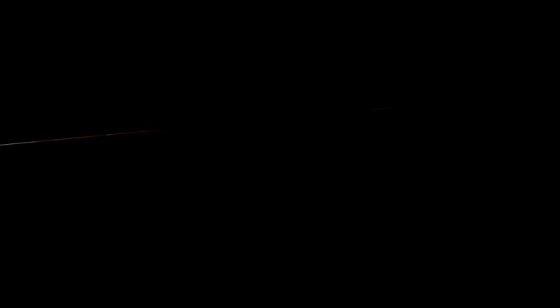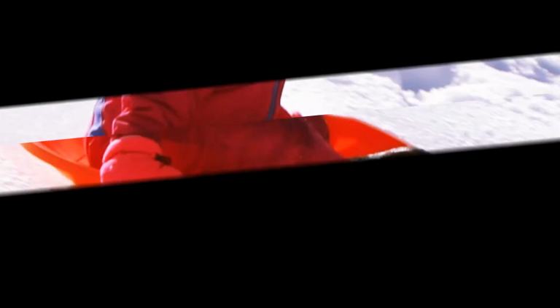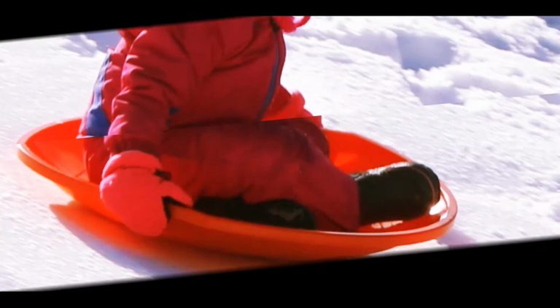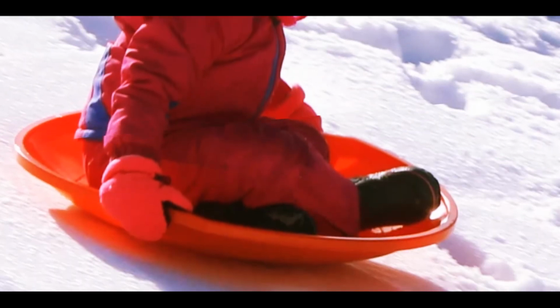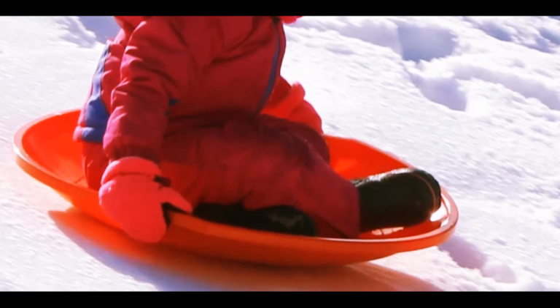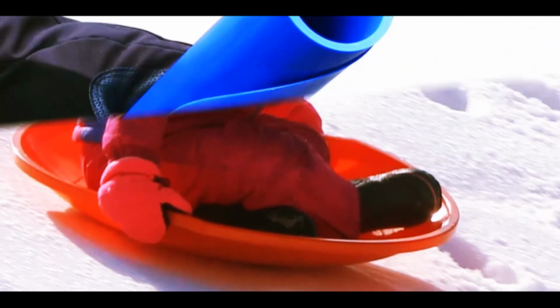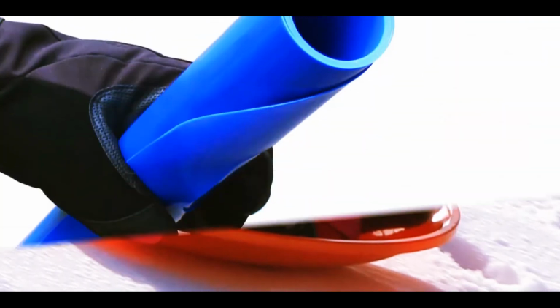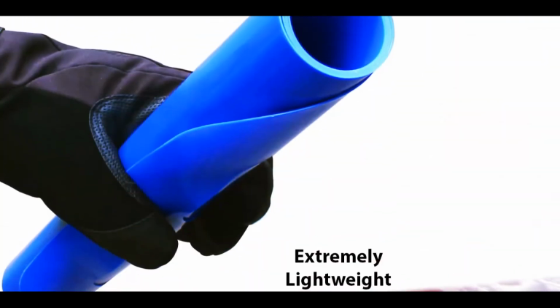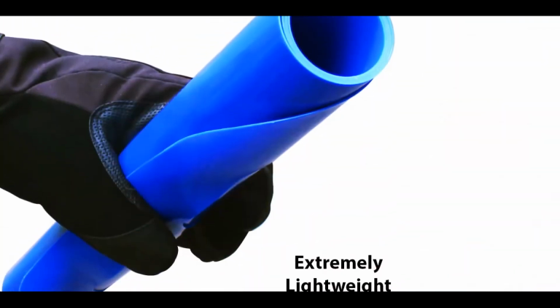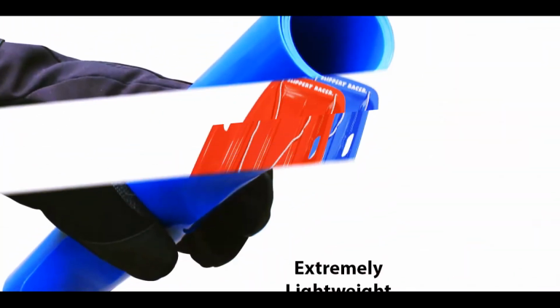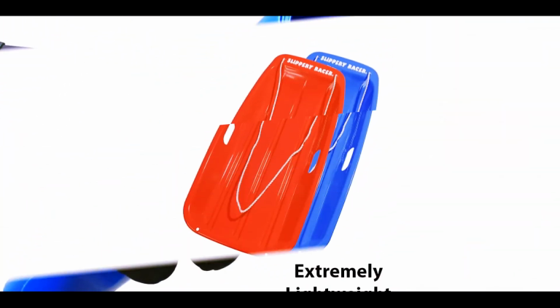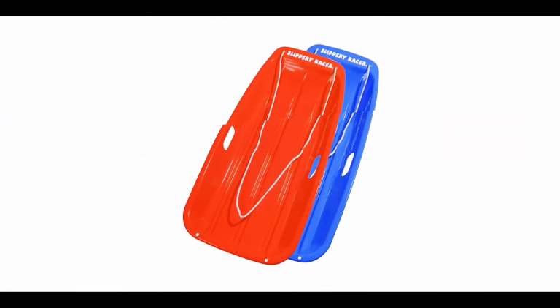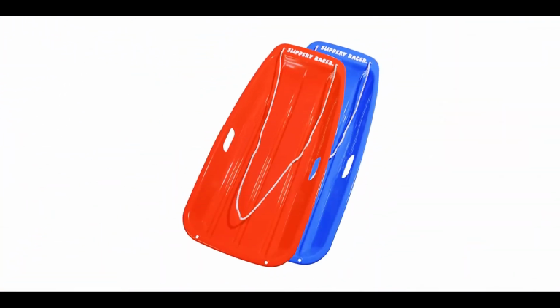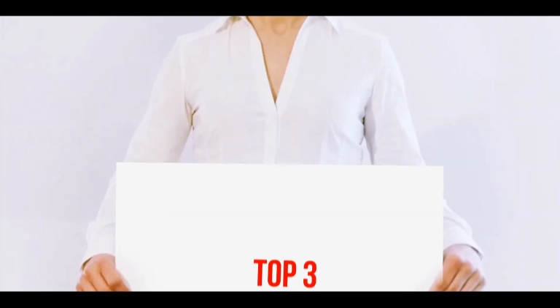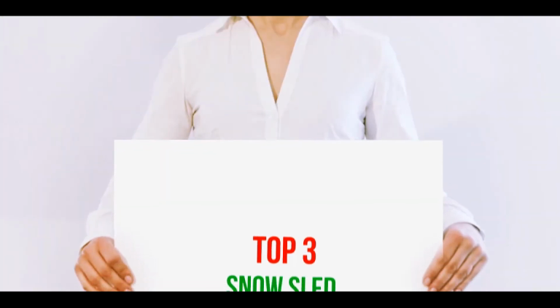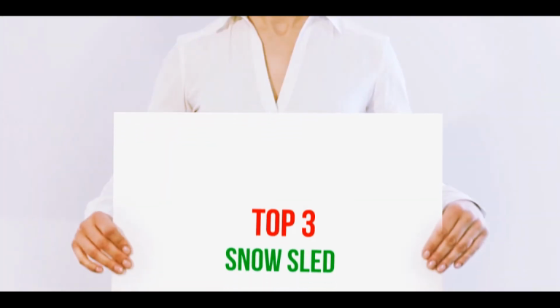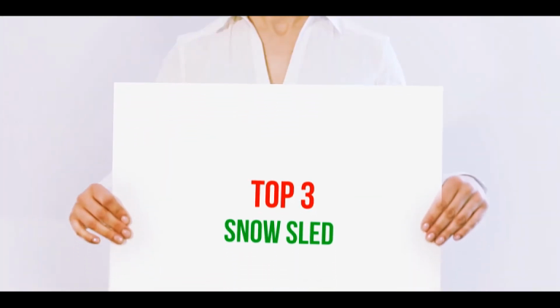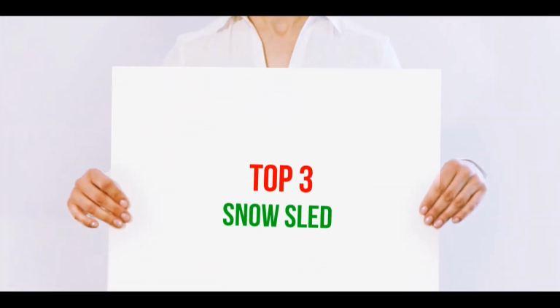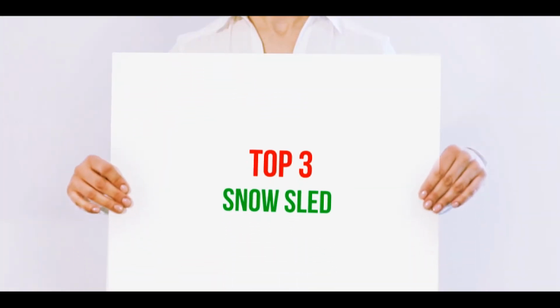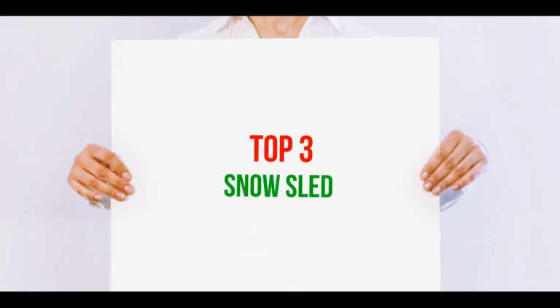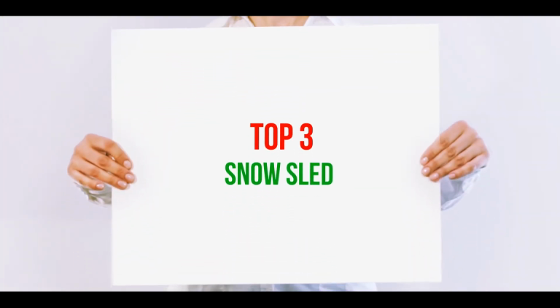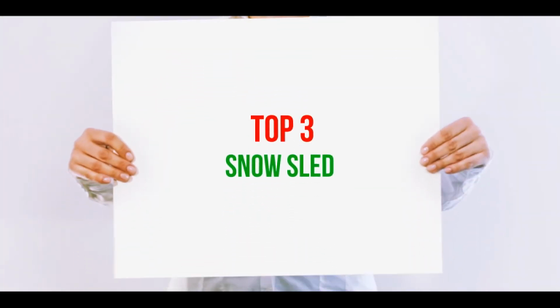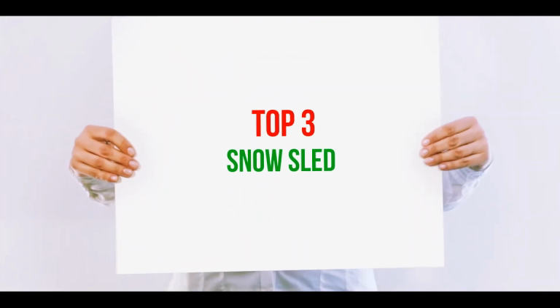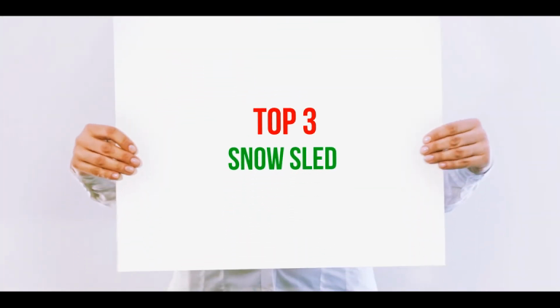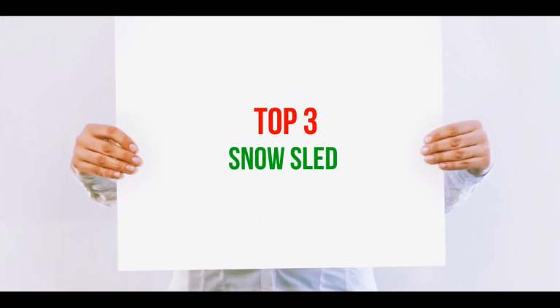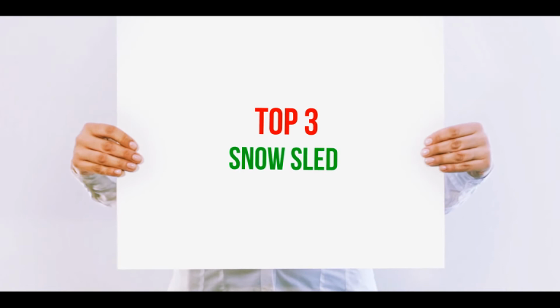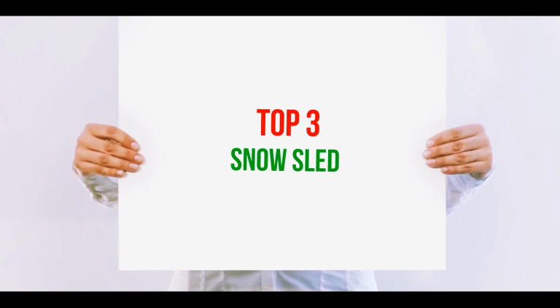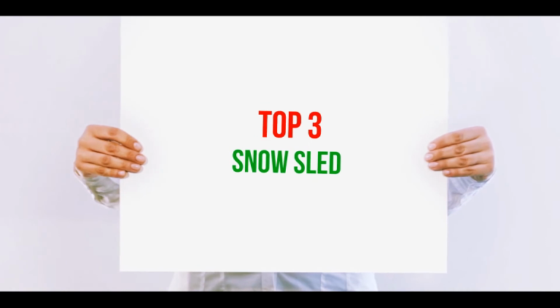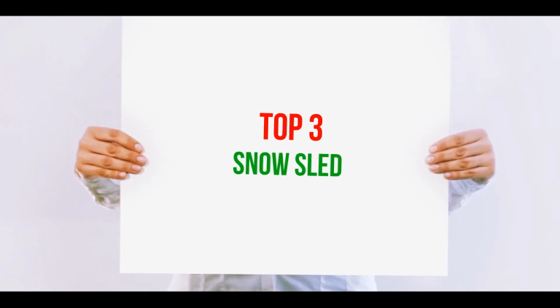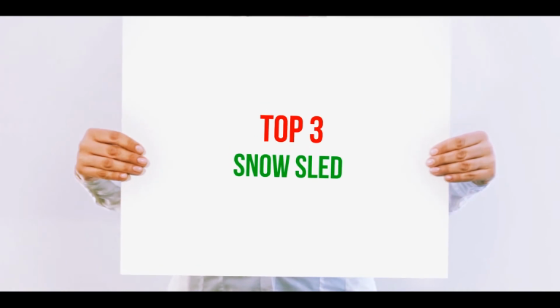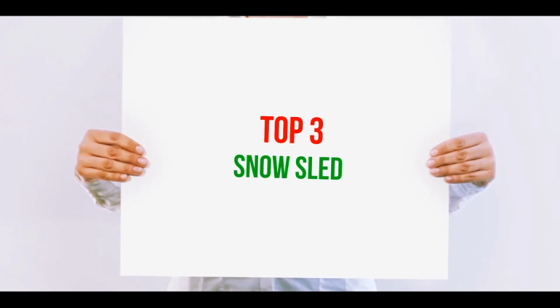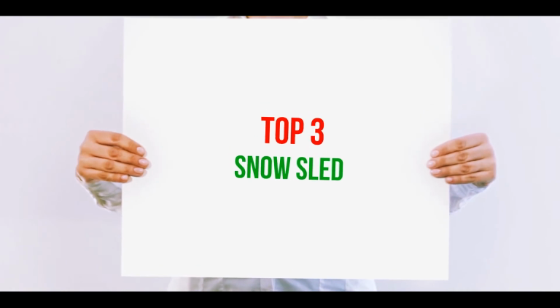Hi guys, welcome back to my channel. In today's video, we're going to check out the top 3 best snow sleds.